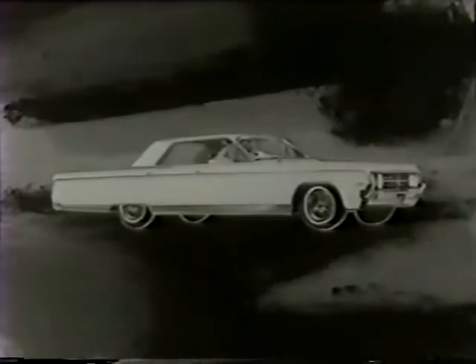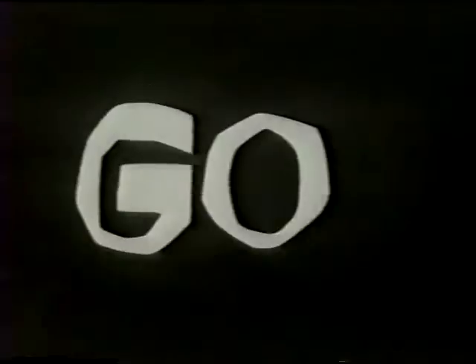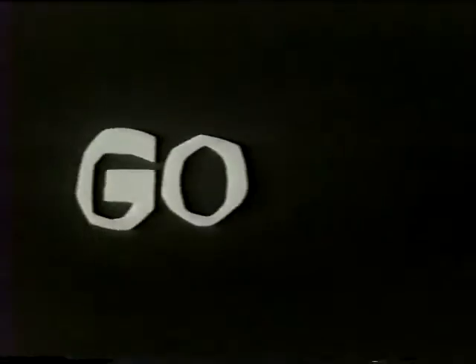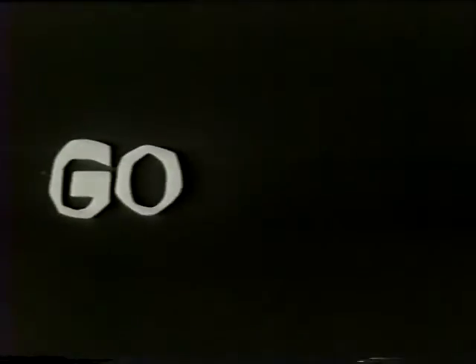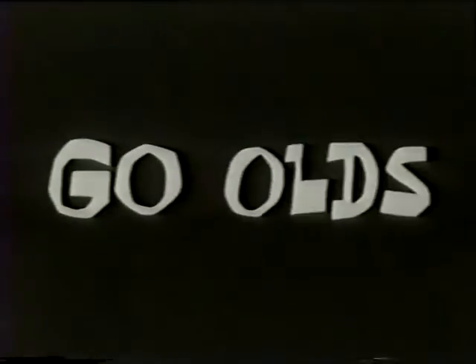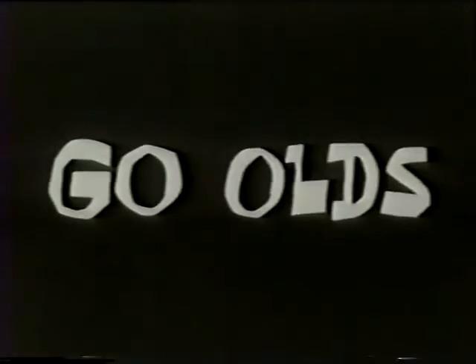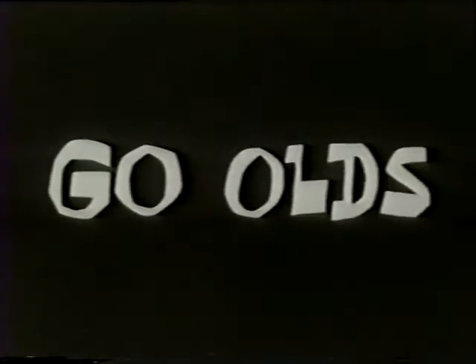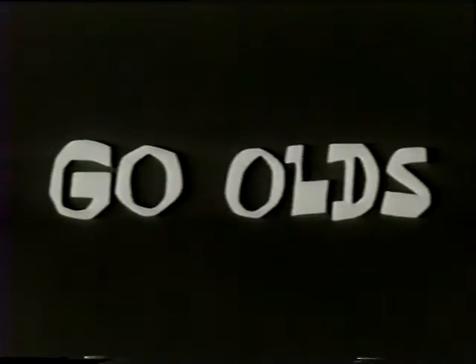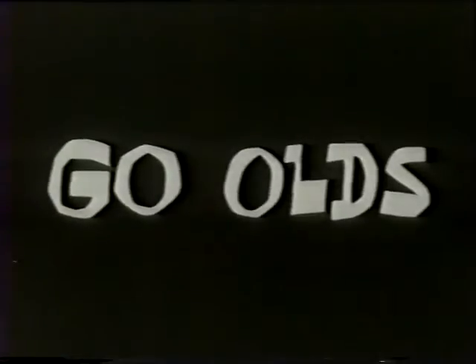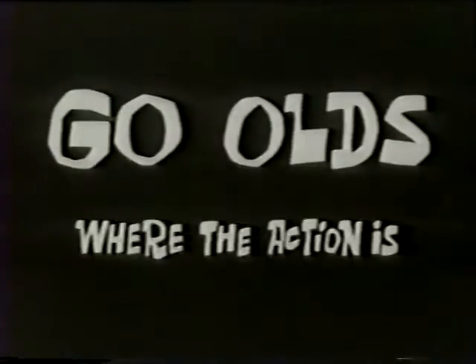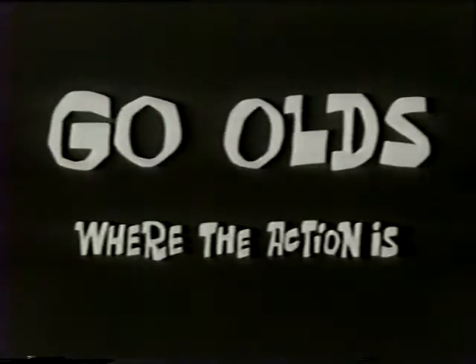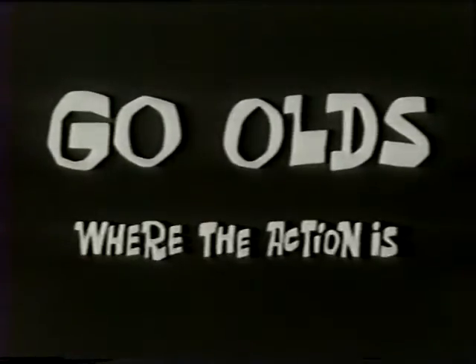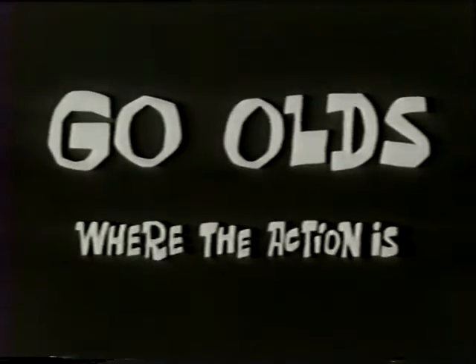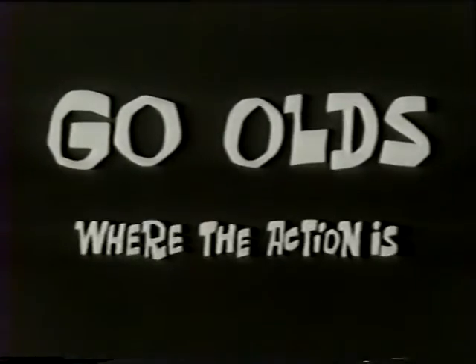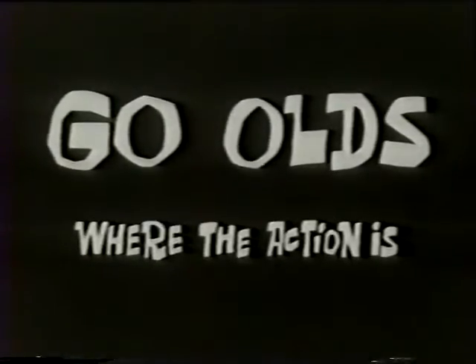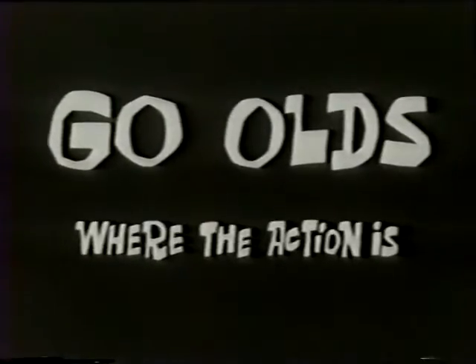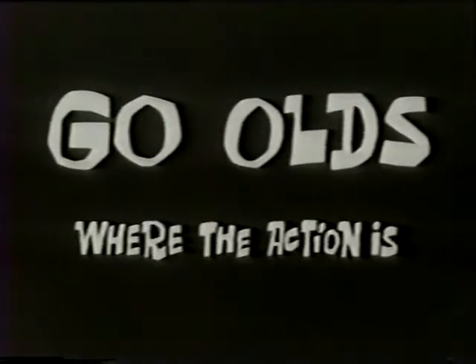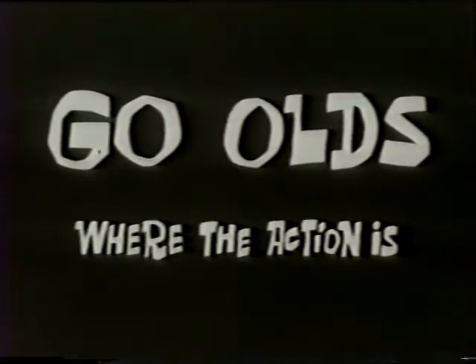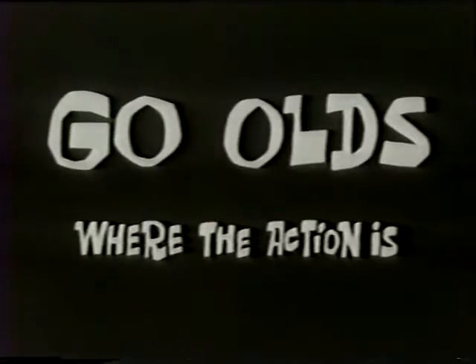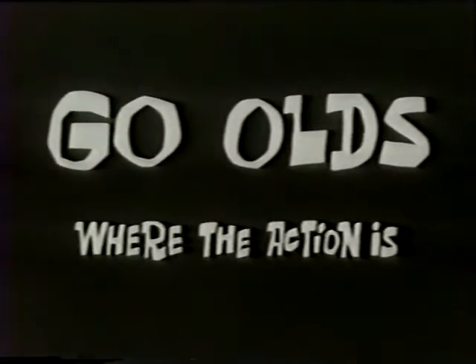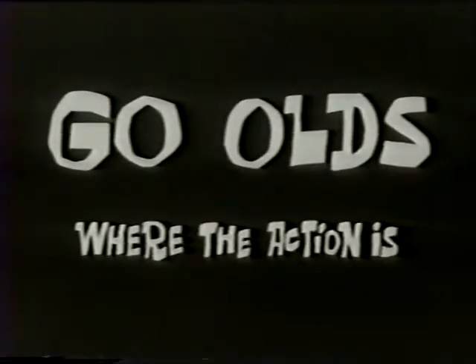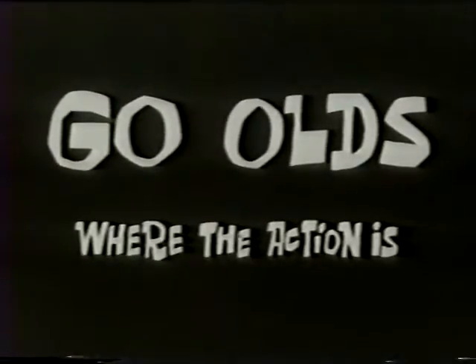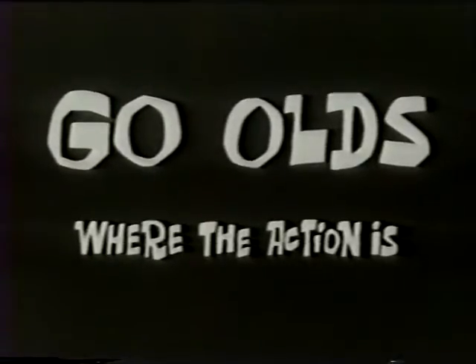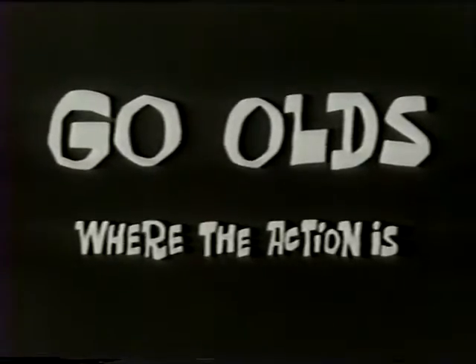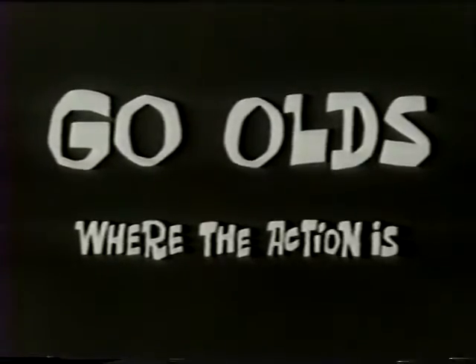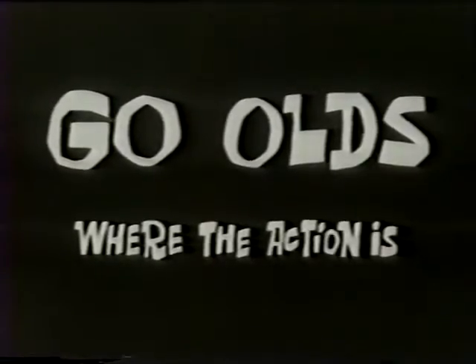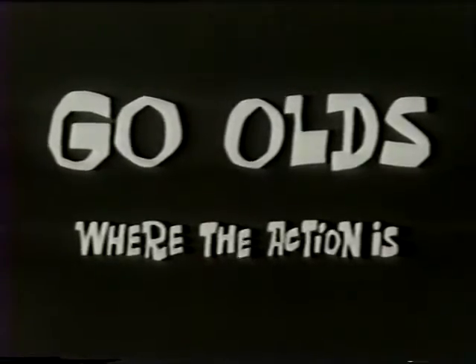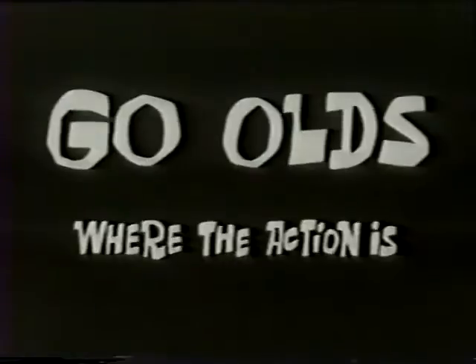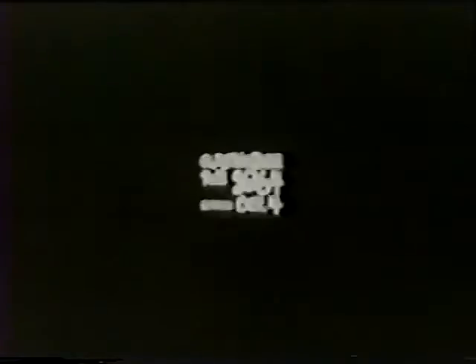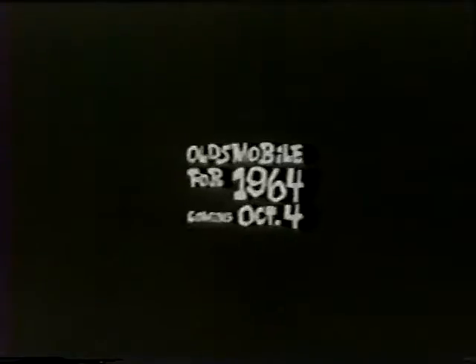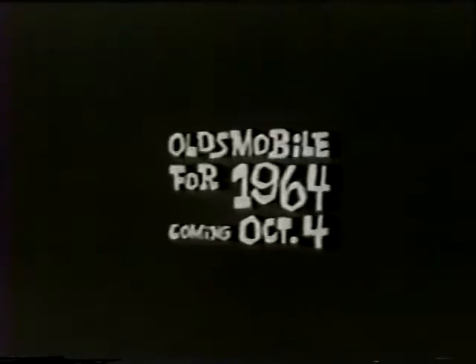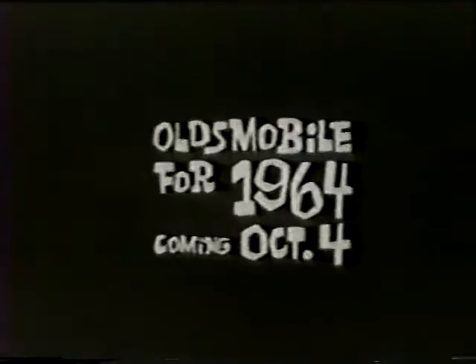Go Olds. Go where the action is. At your Oldsmobile Quality Dealers, October 4th.